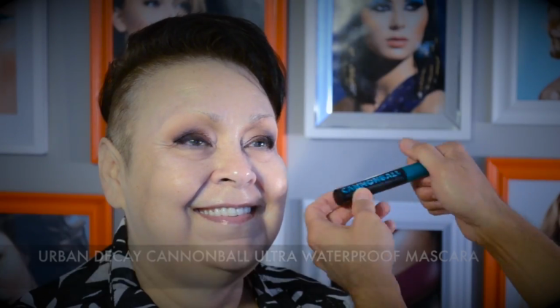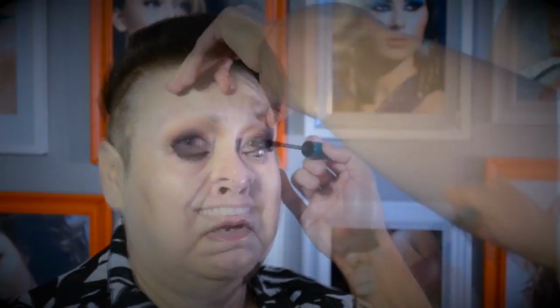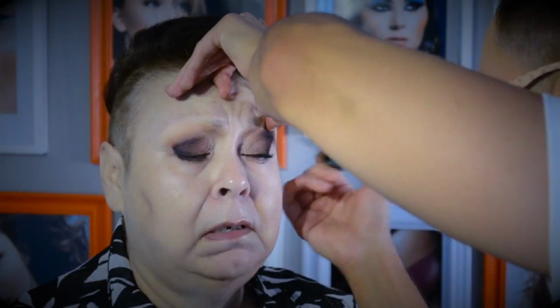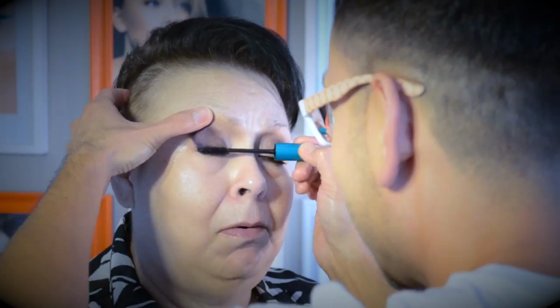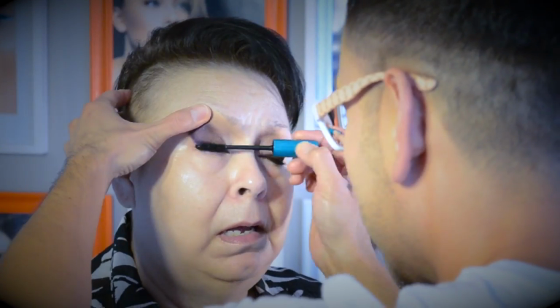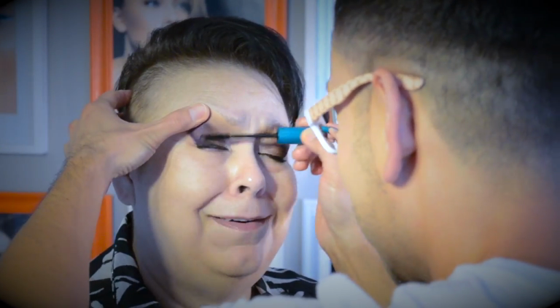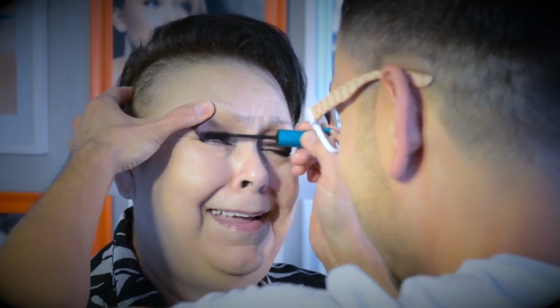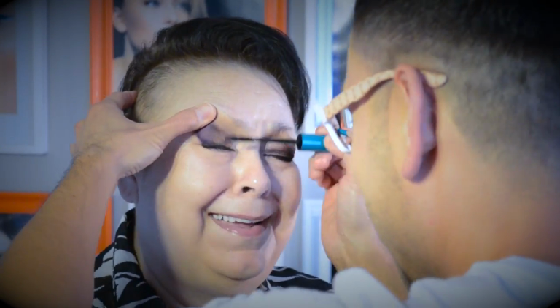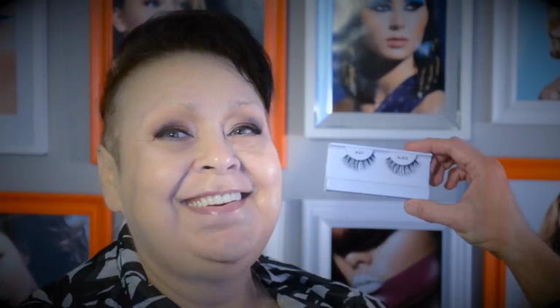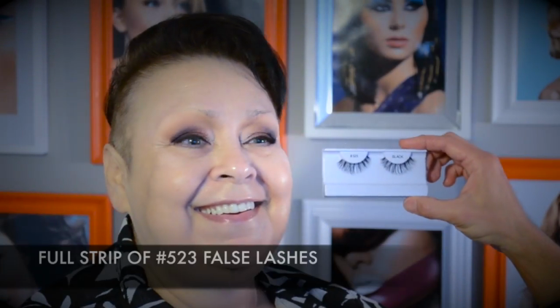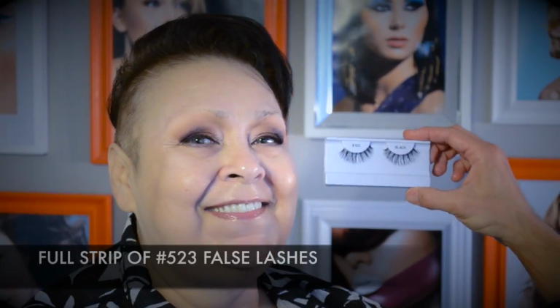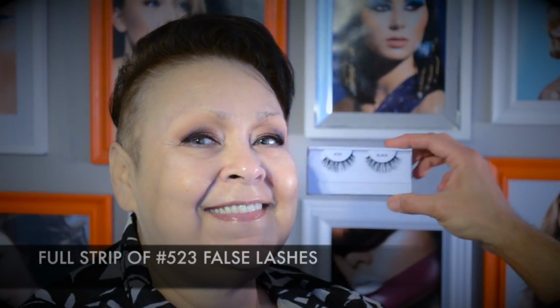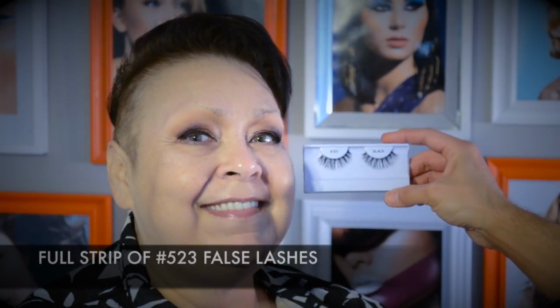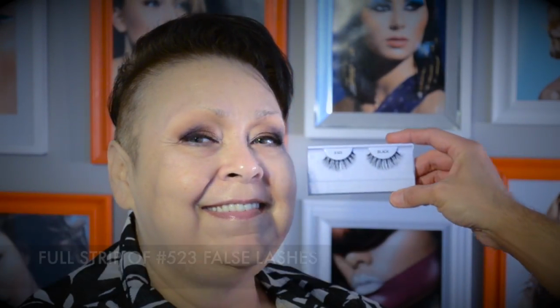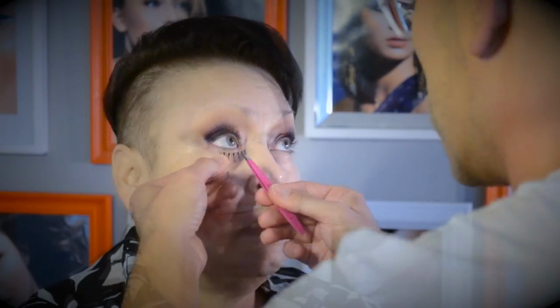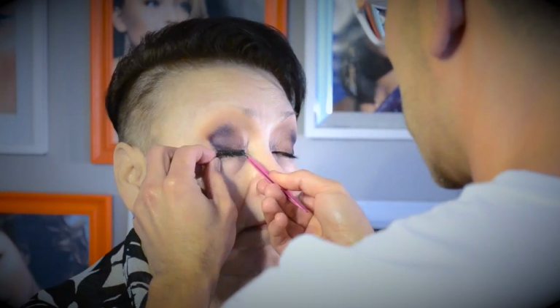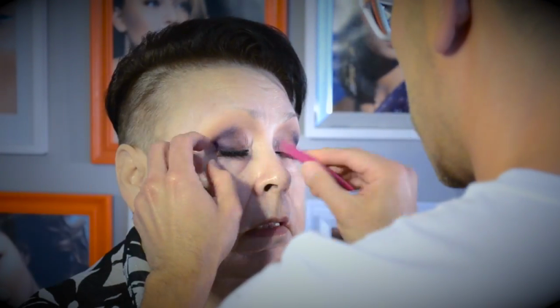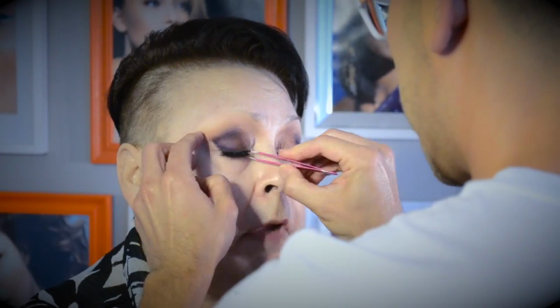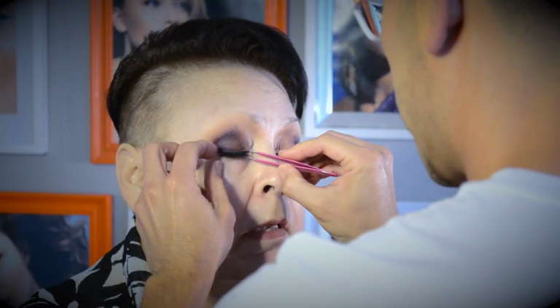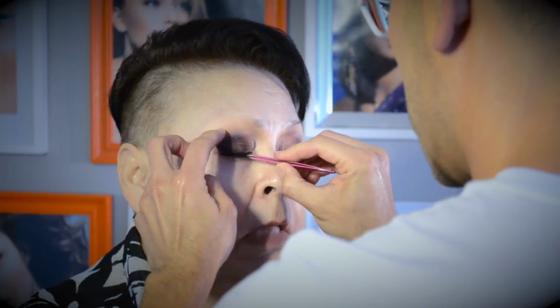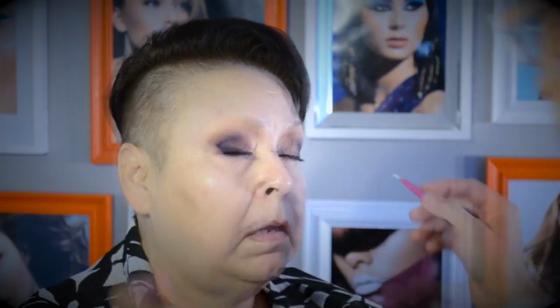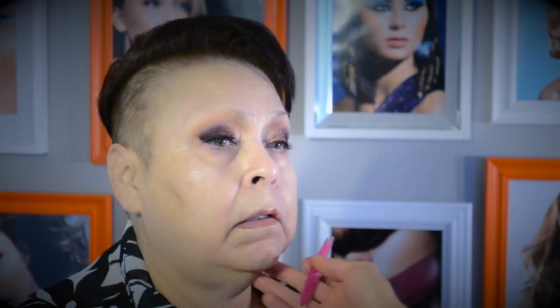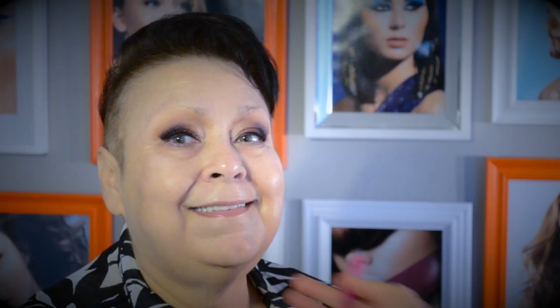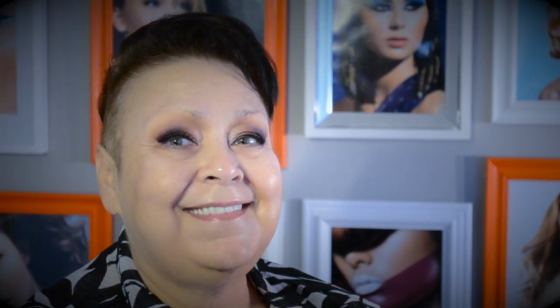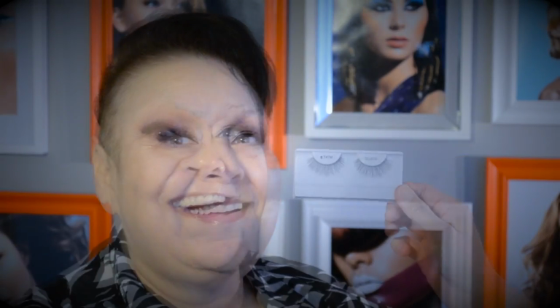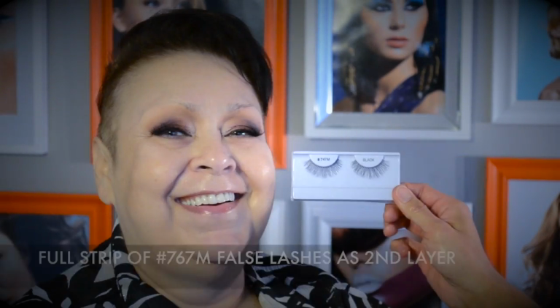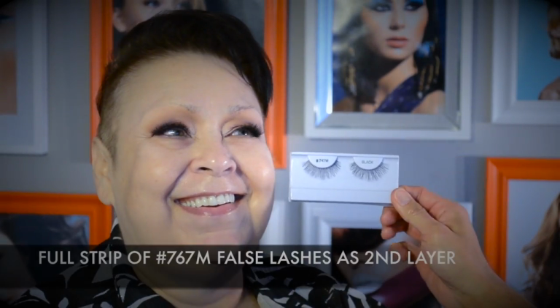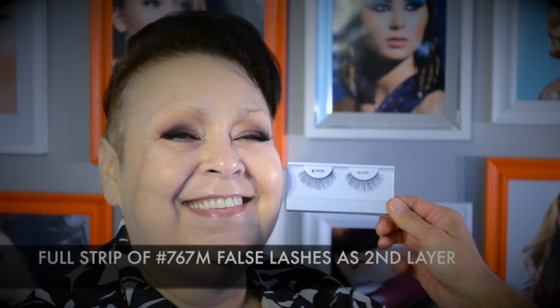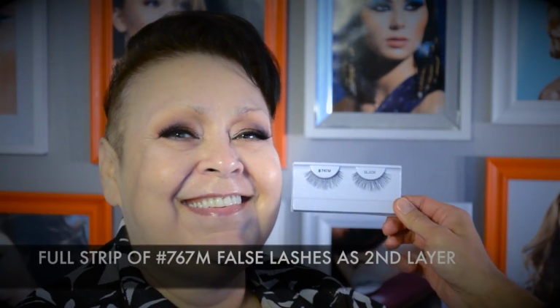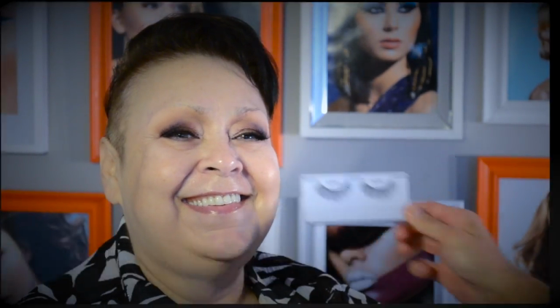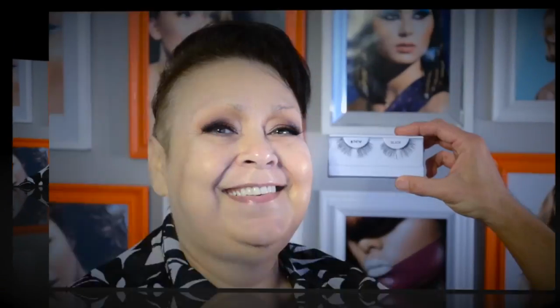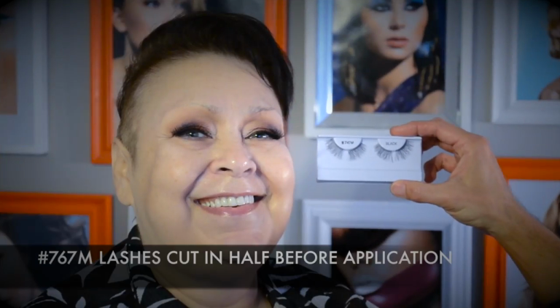A link to part one of my beauty transformation with Linda is at the end of this video — I'll show you exactly how I created those stunning eyes.